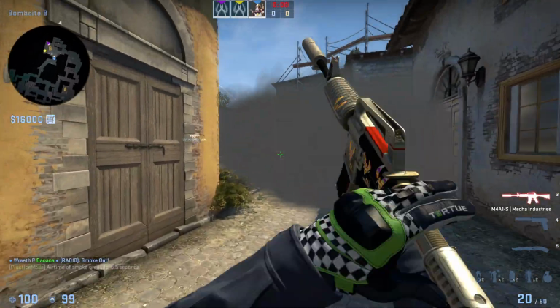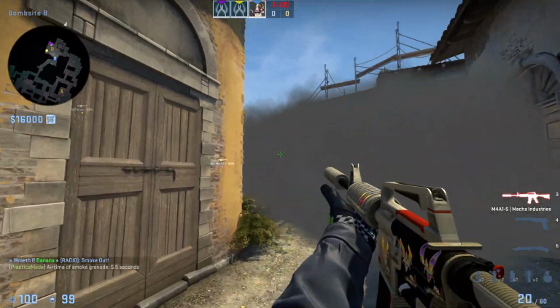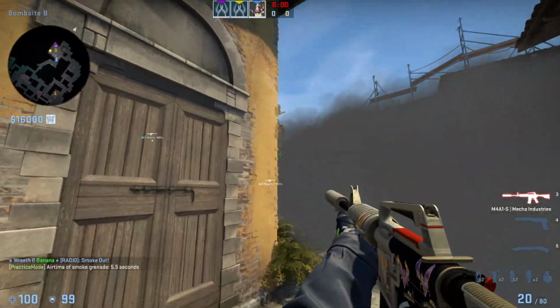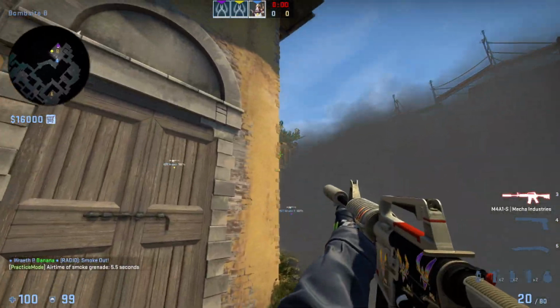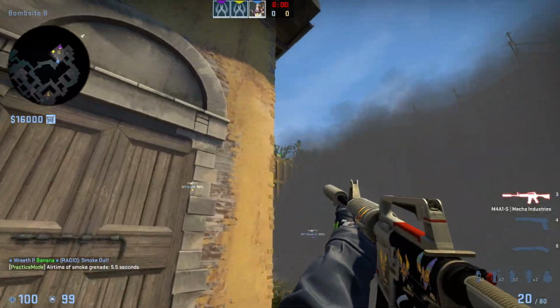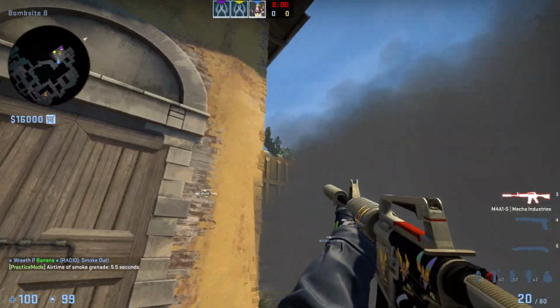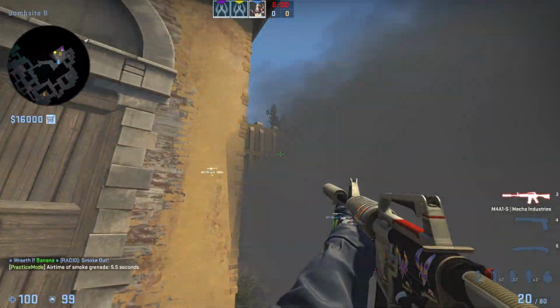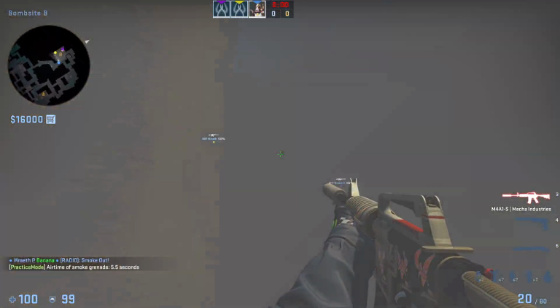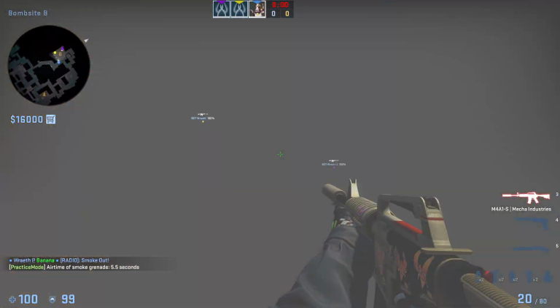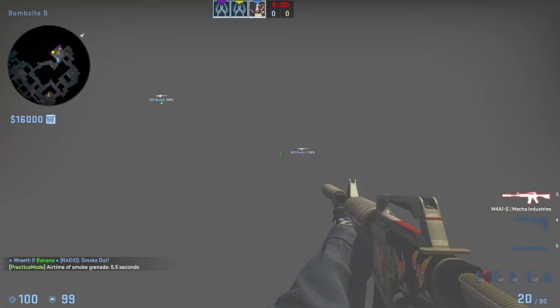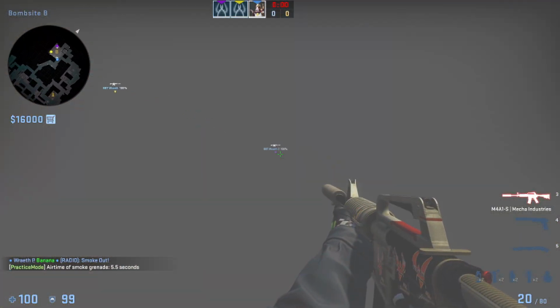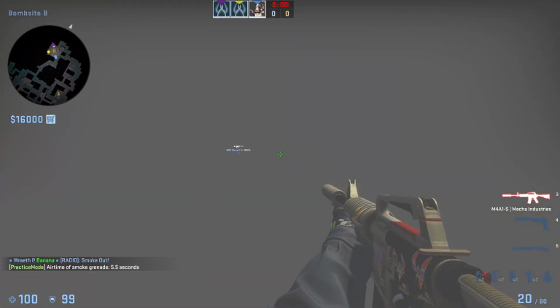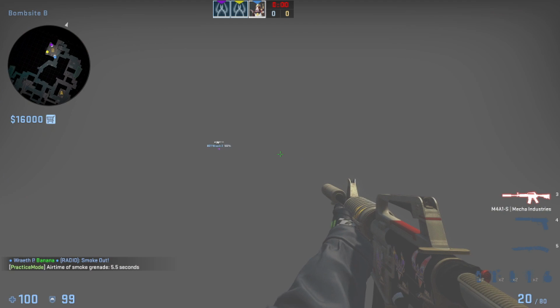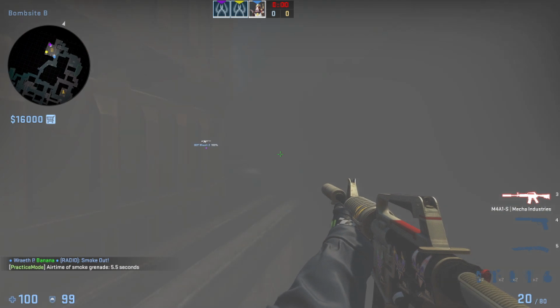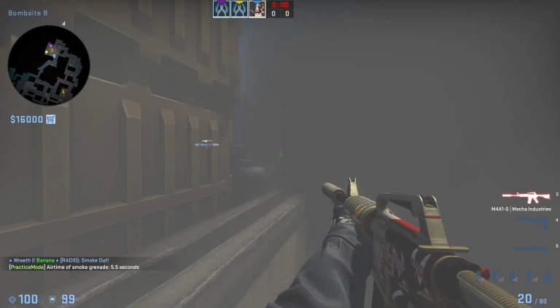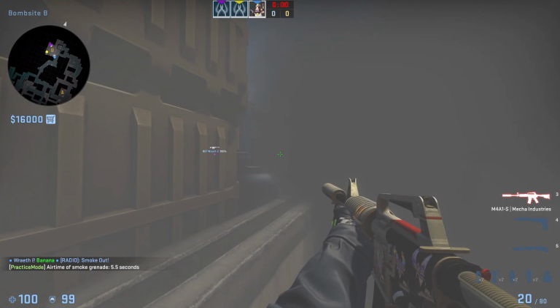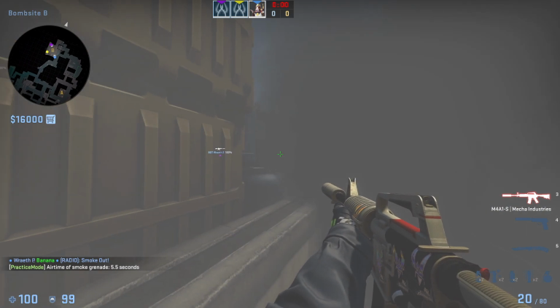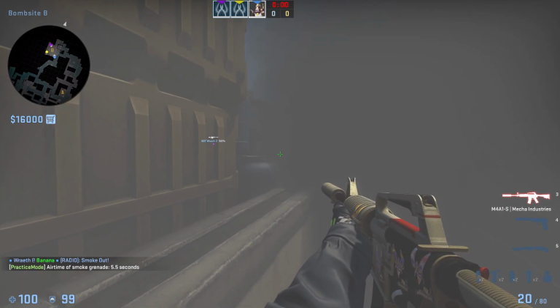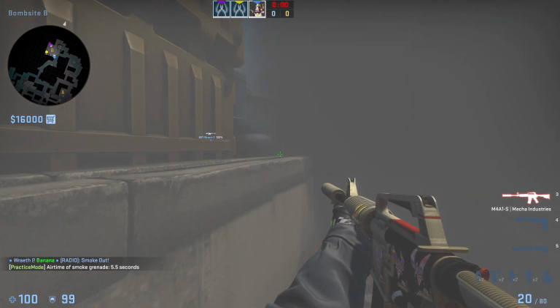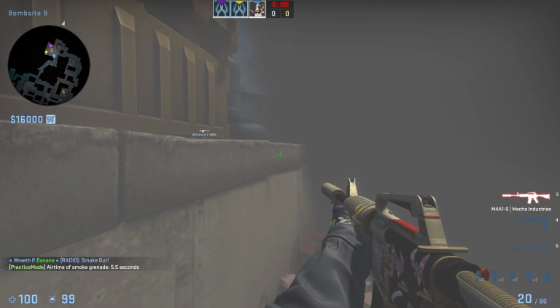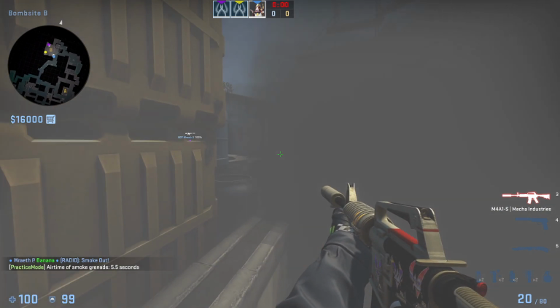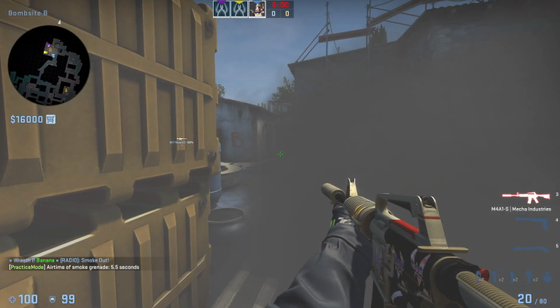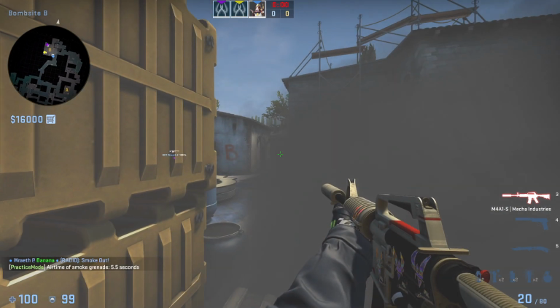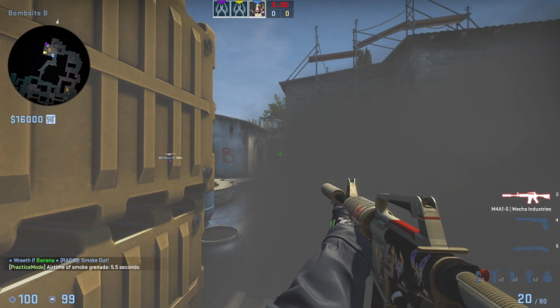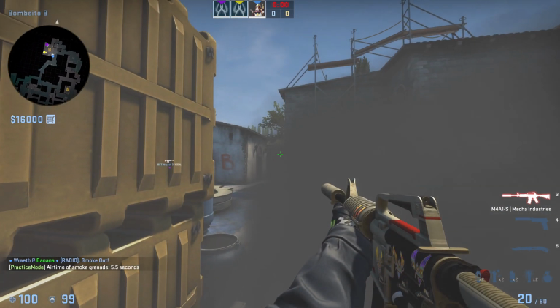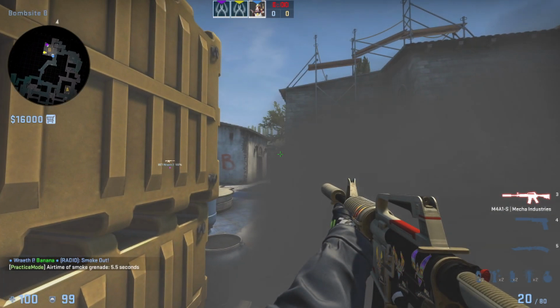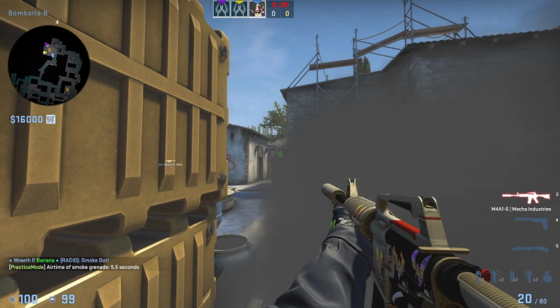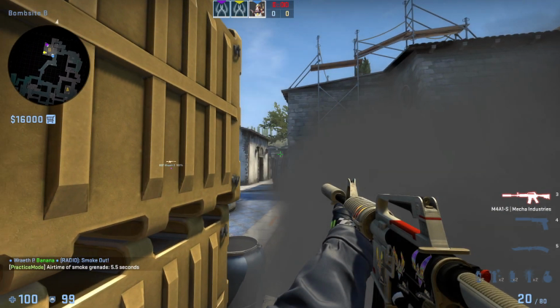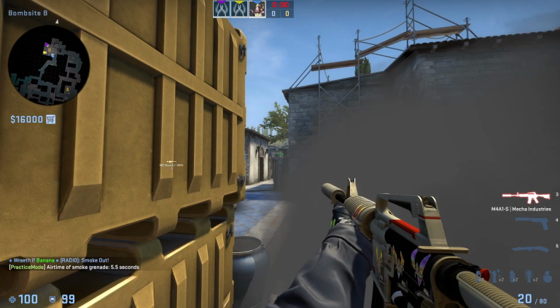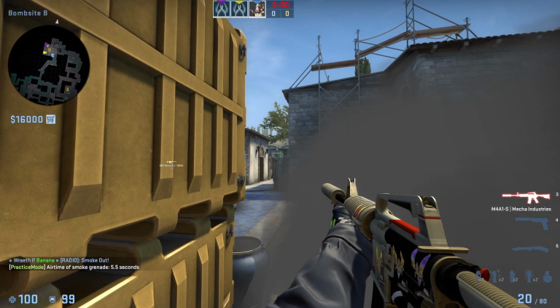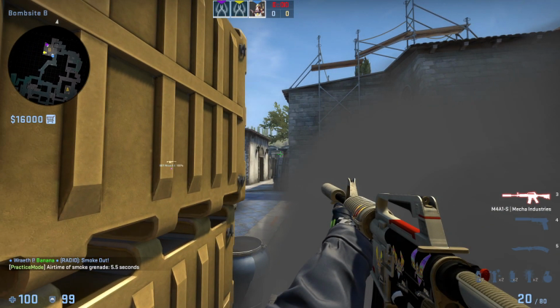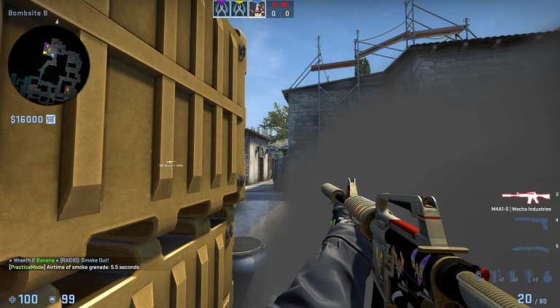In such a way where you can come here, clear this, get a cheeky one-way right here and then you can jump on top and start clearing site like this.